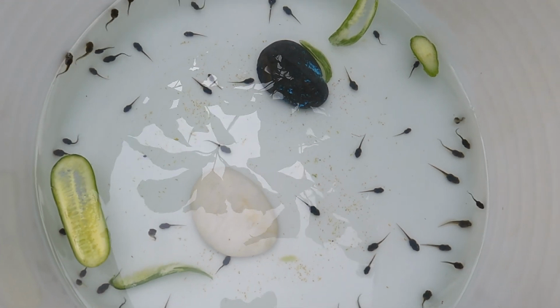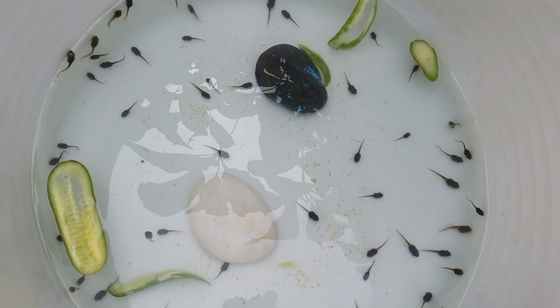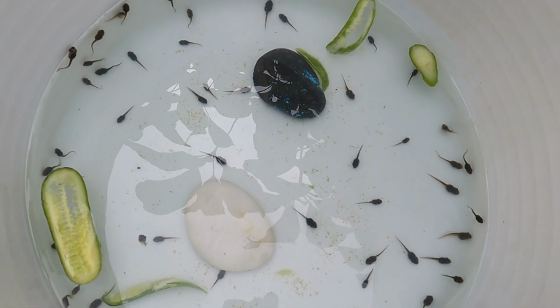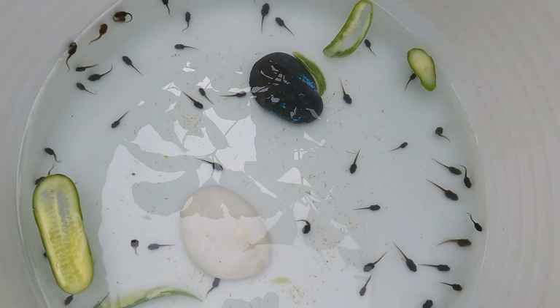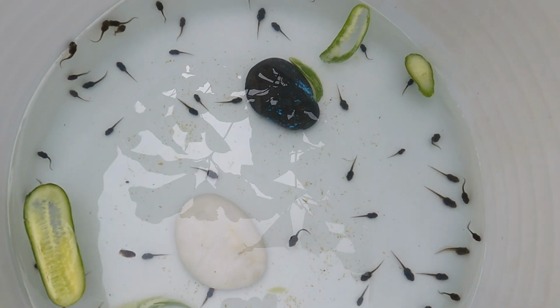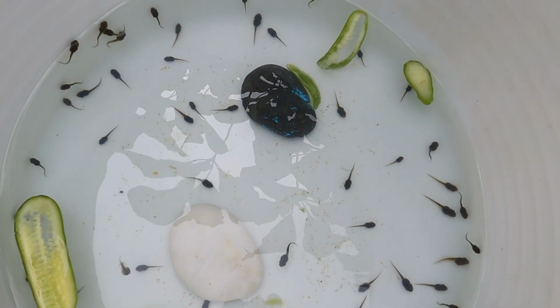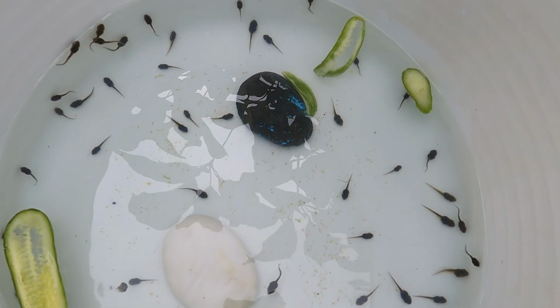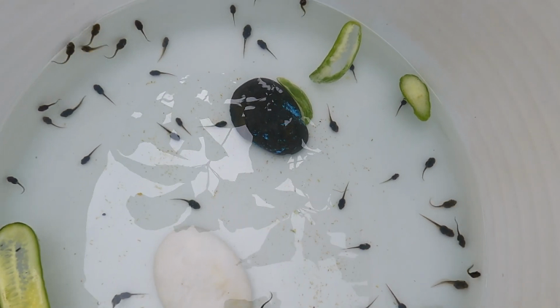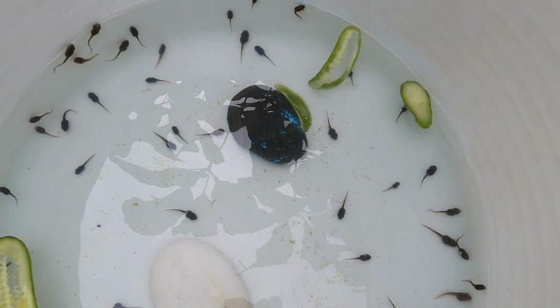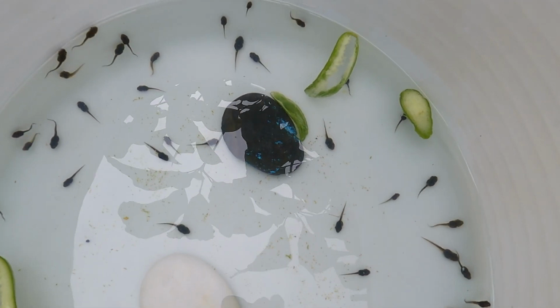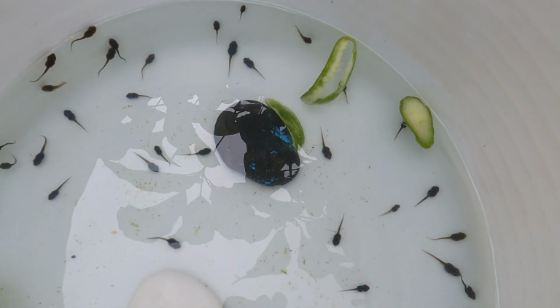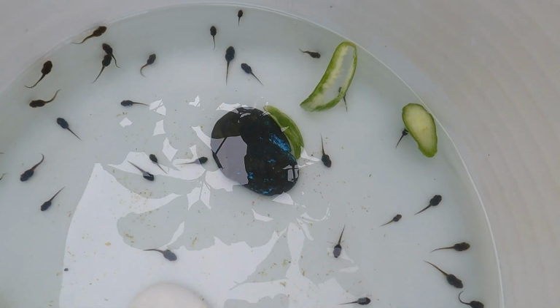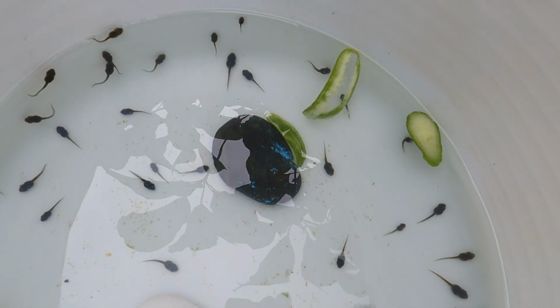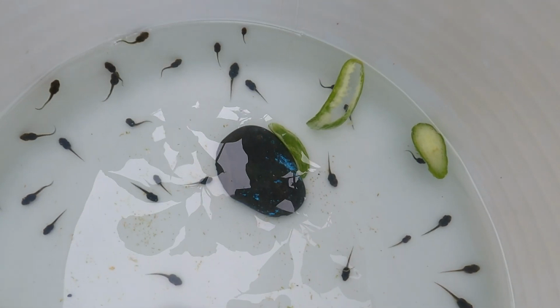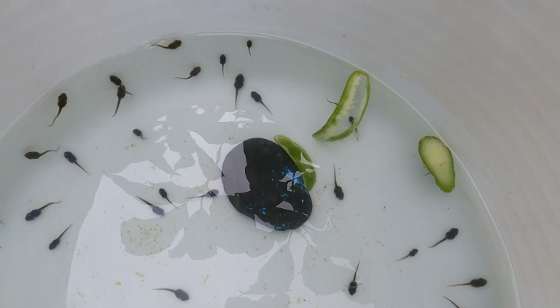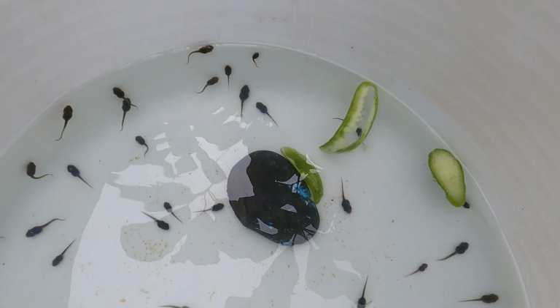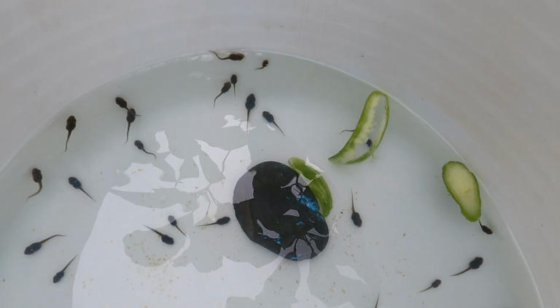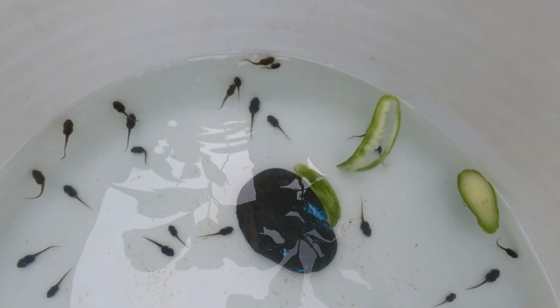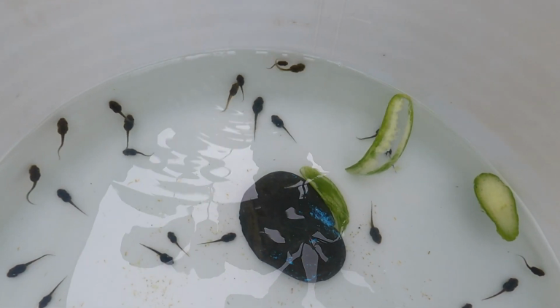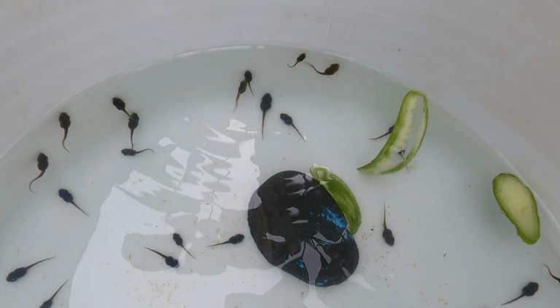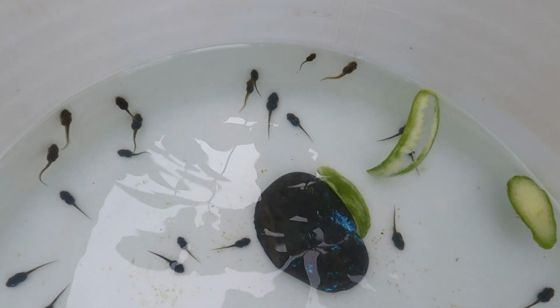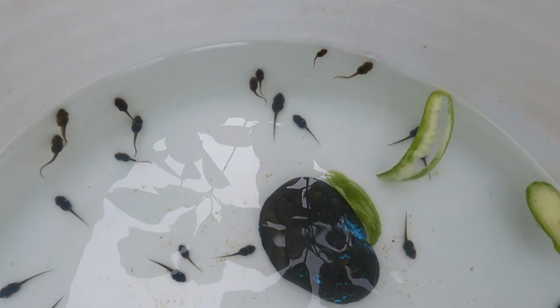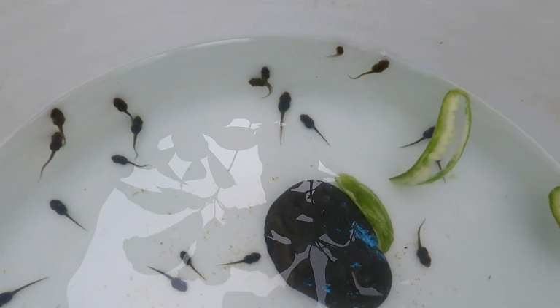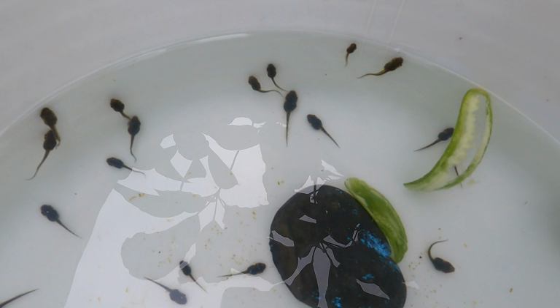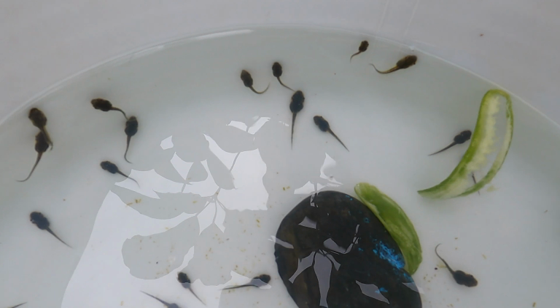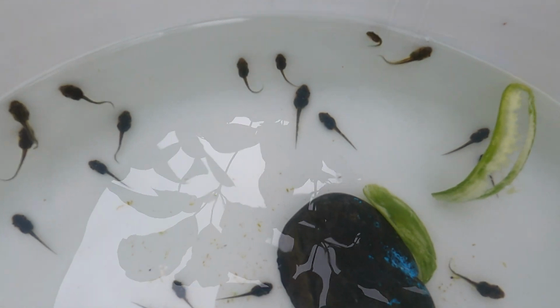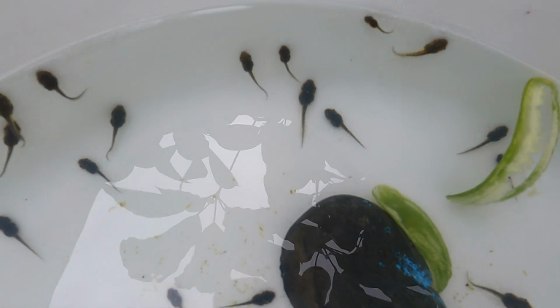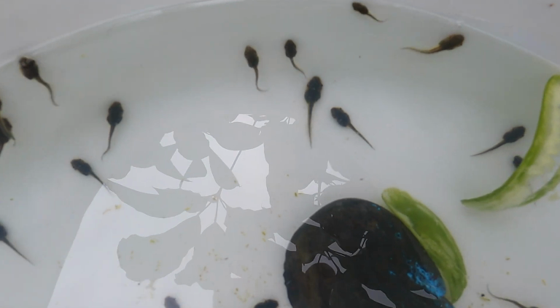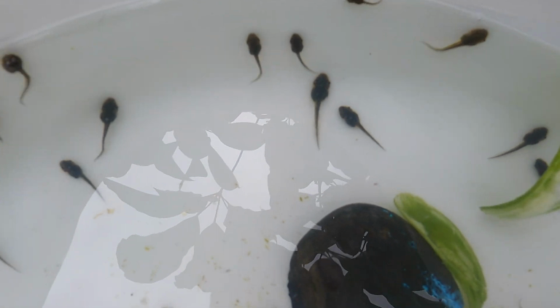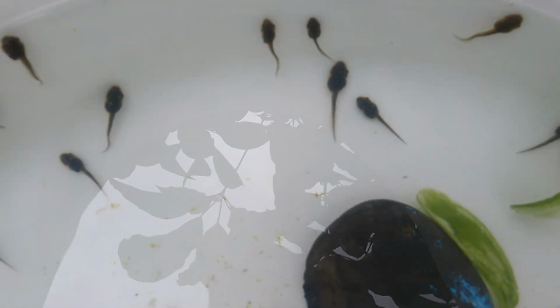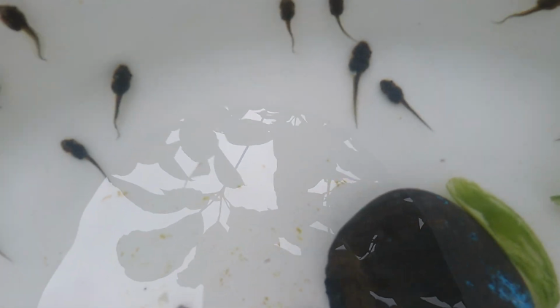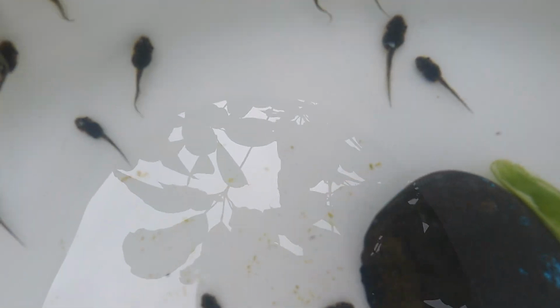There are 90 species of frogs in Queensland.